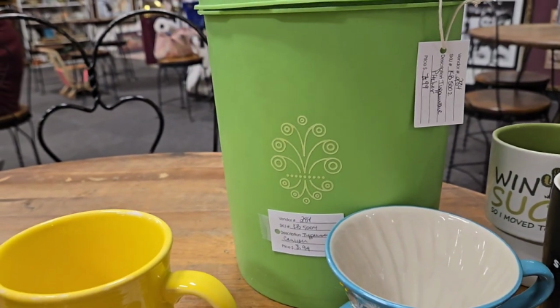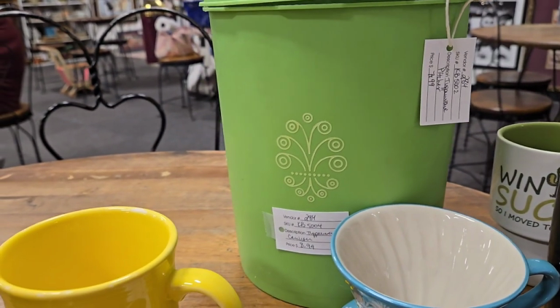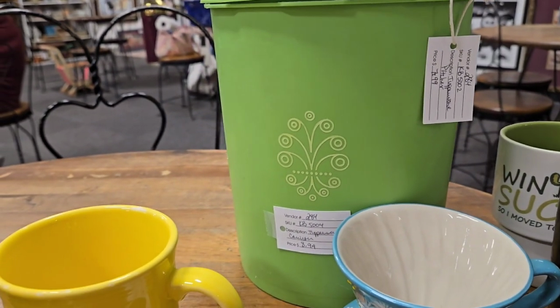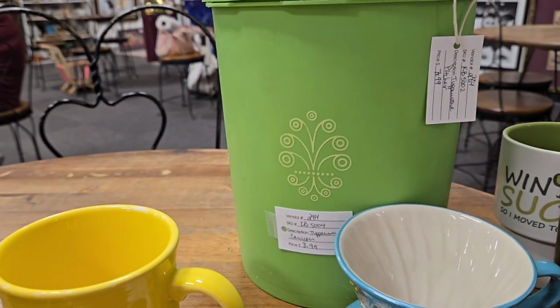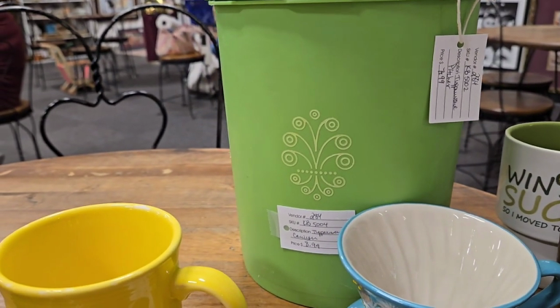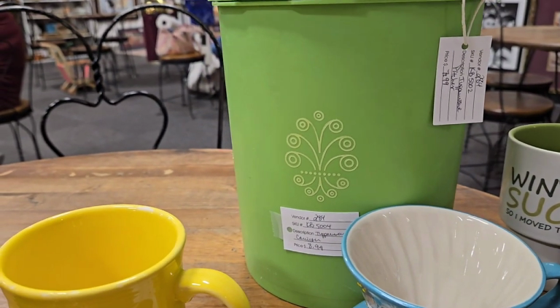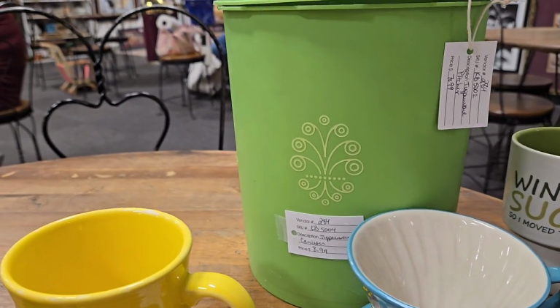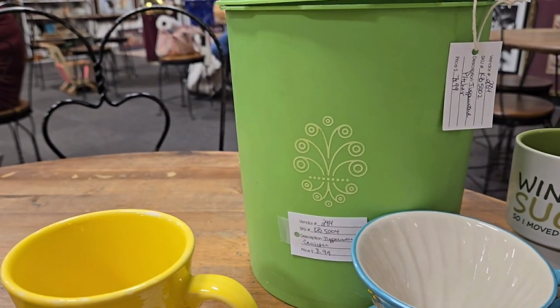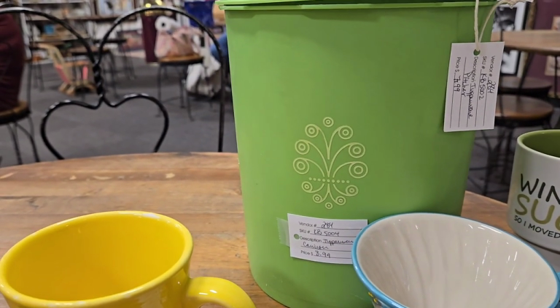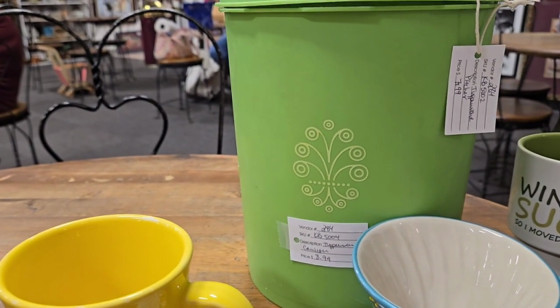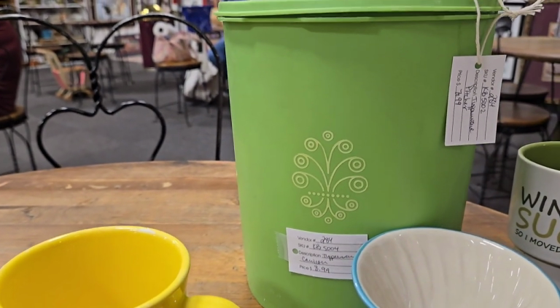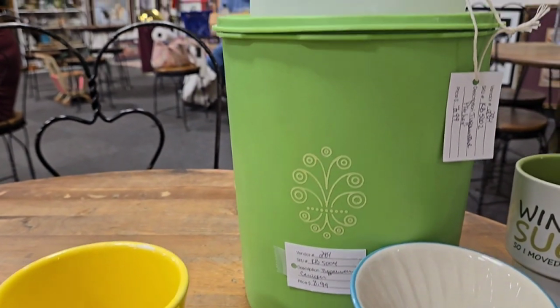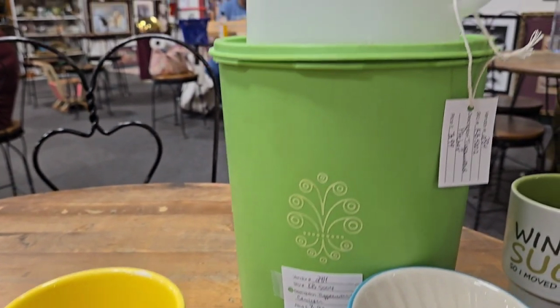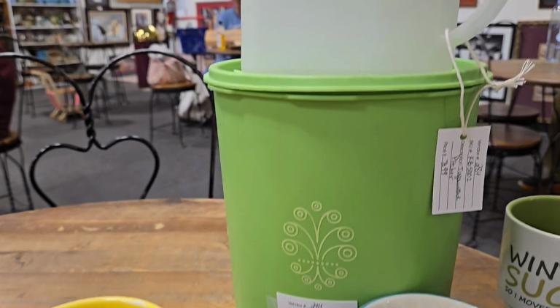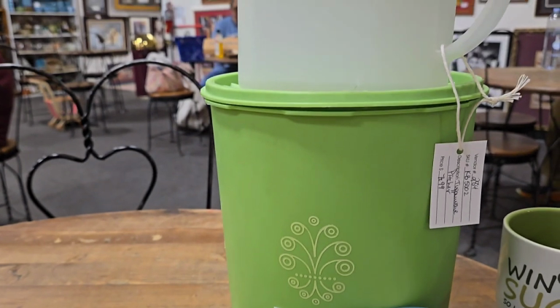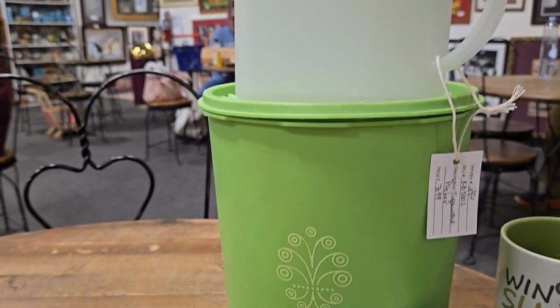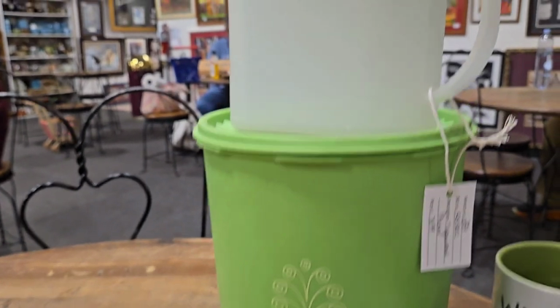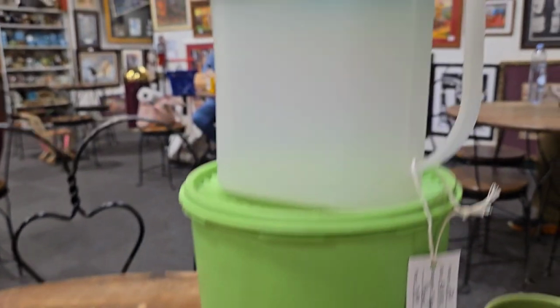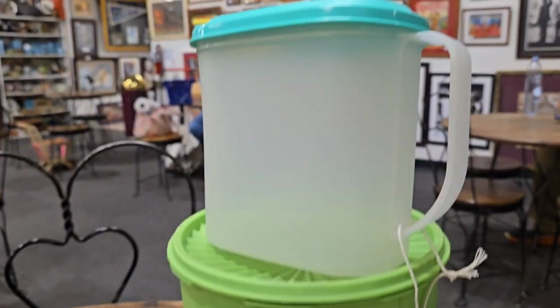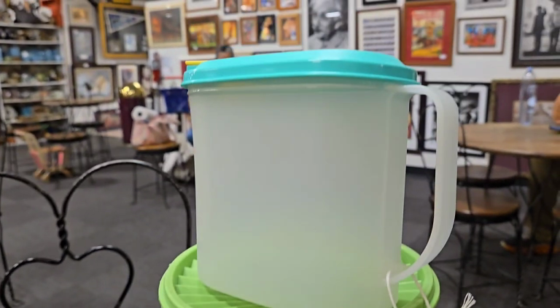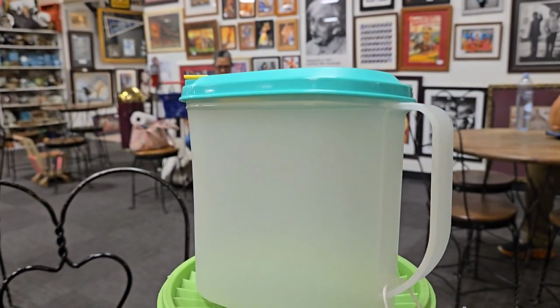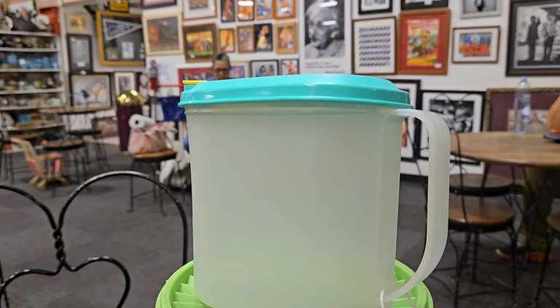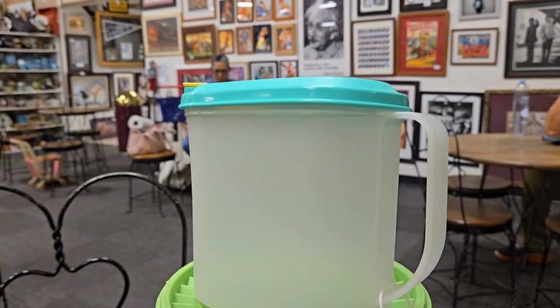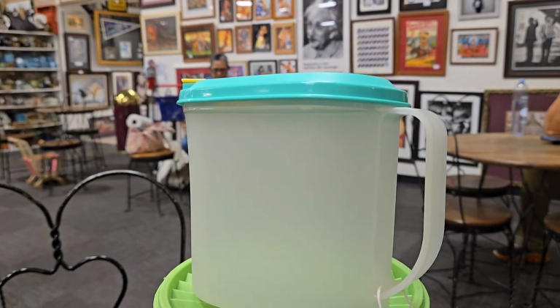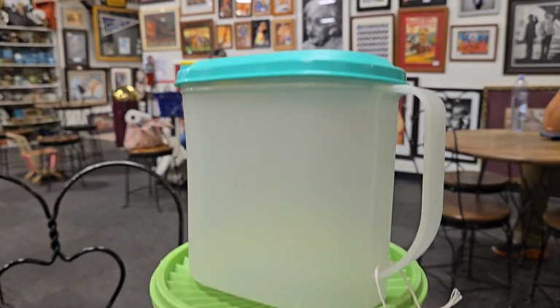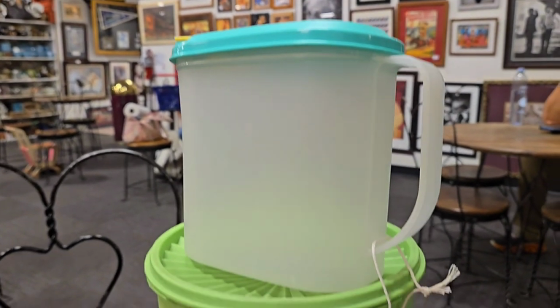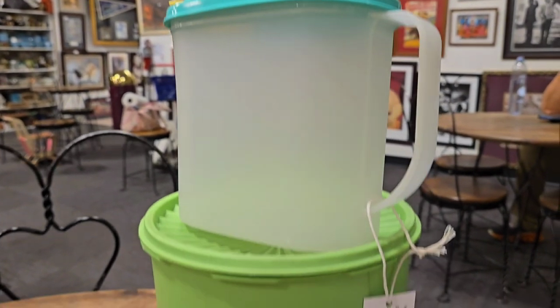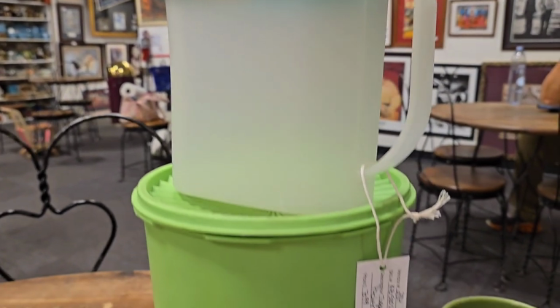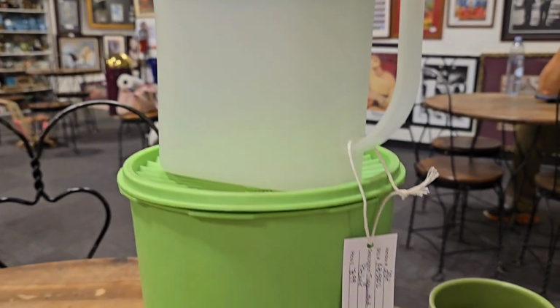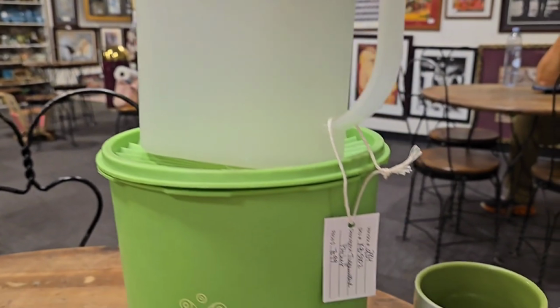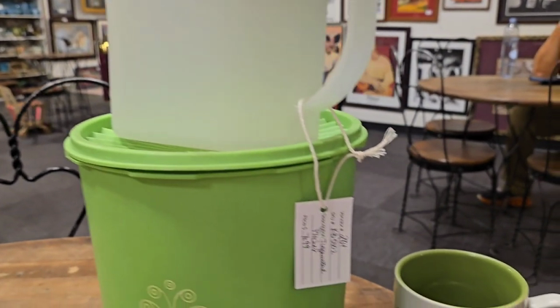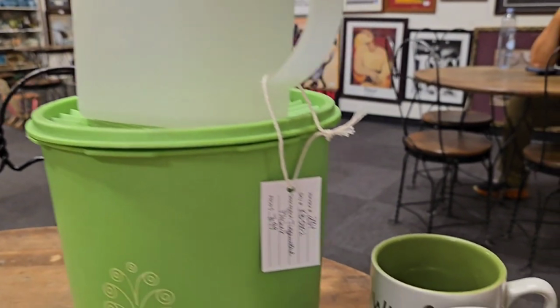And some Tupperware — nothing too exciting. A little pitcher and a canister.